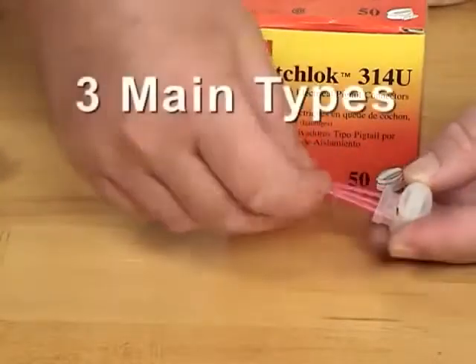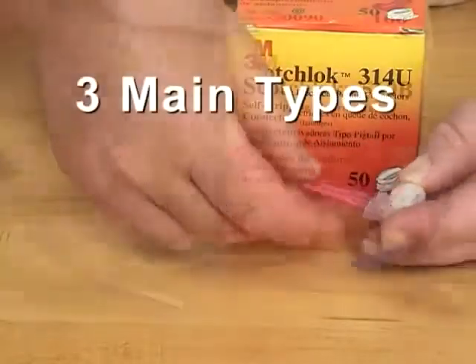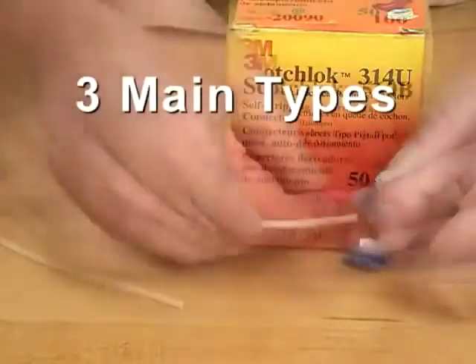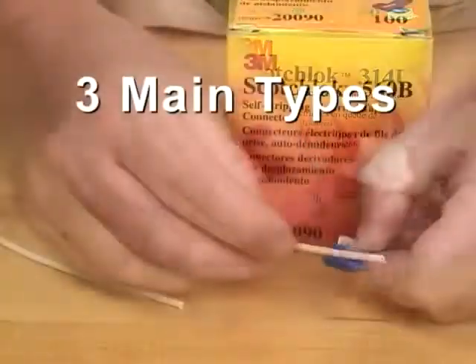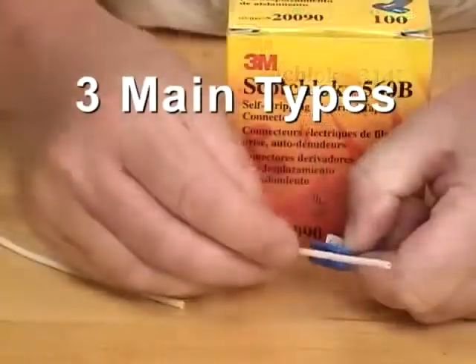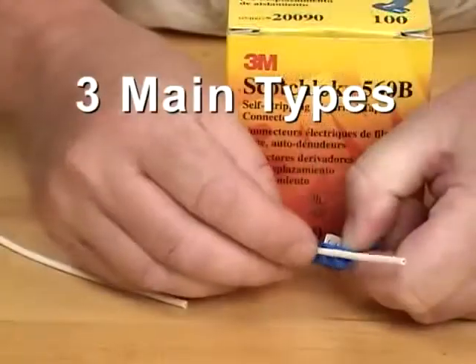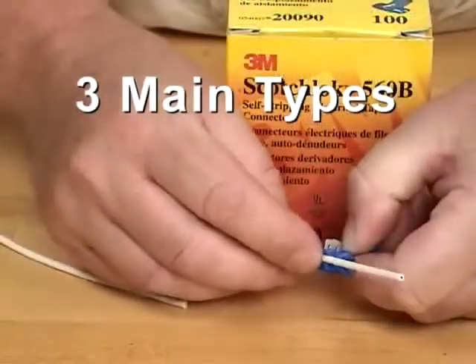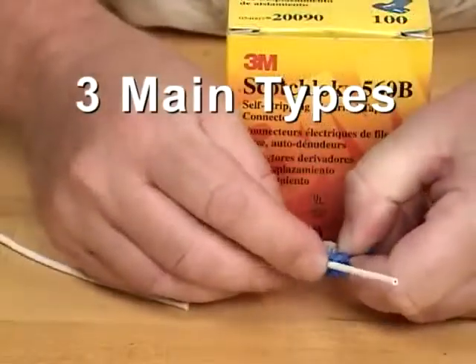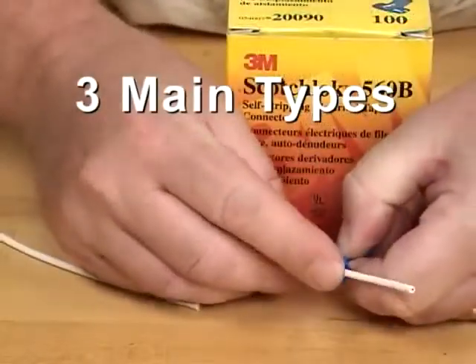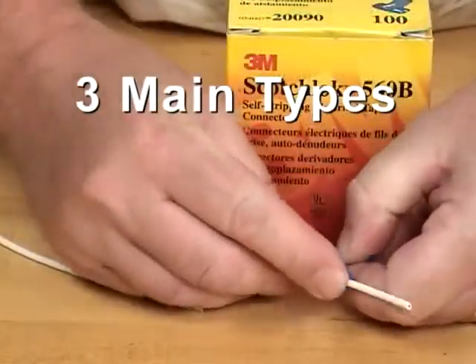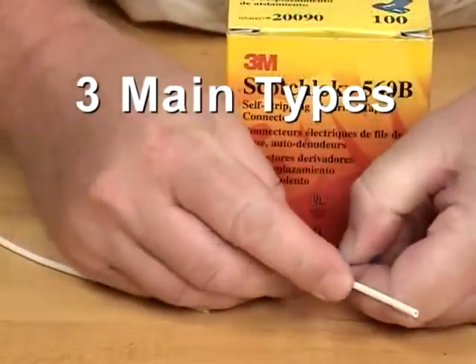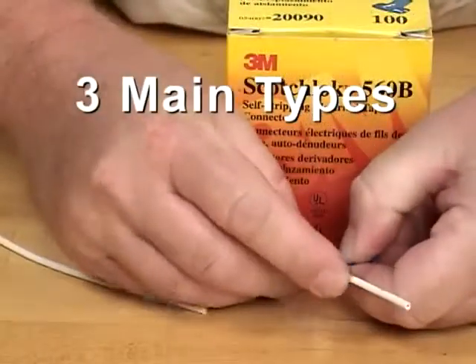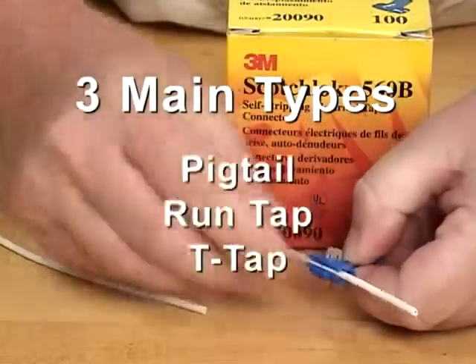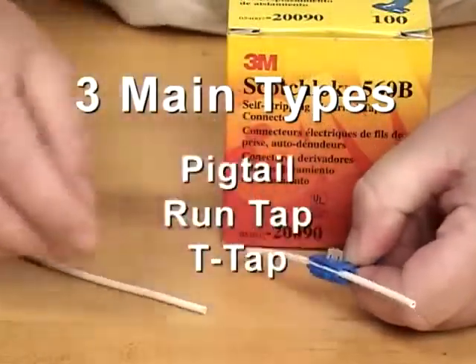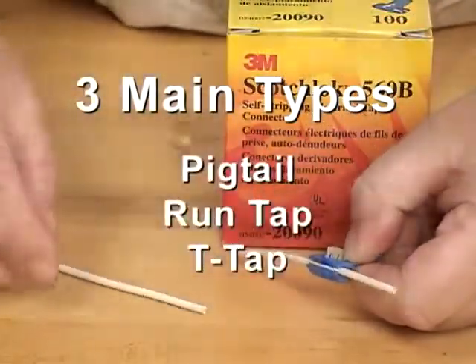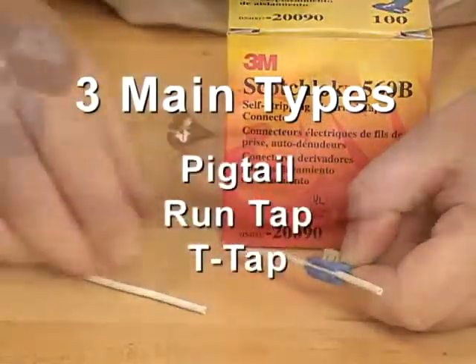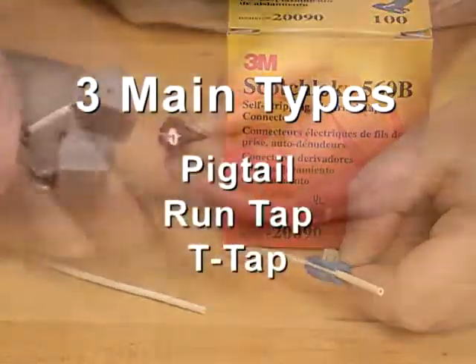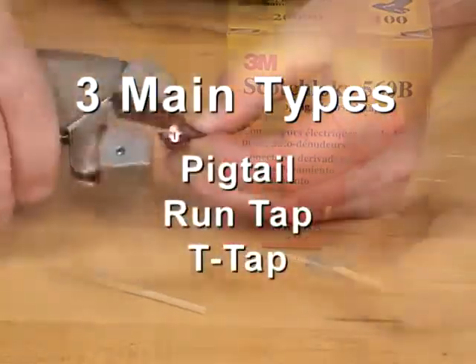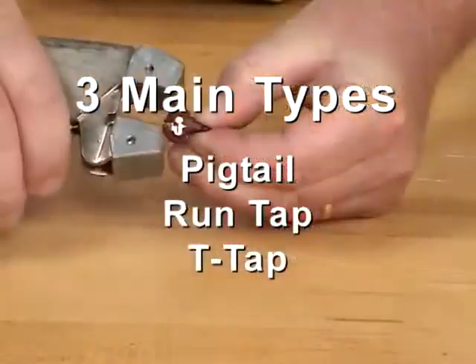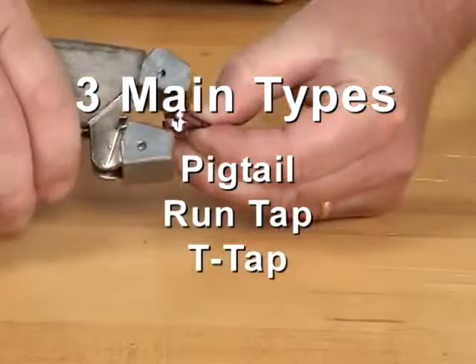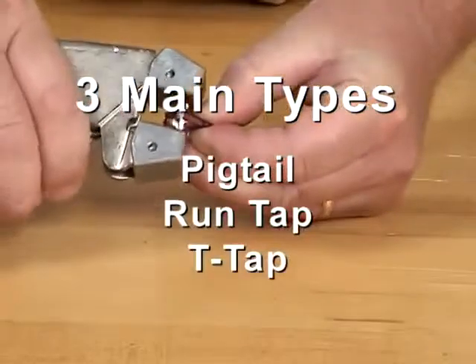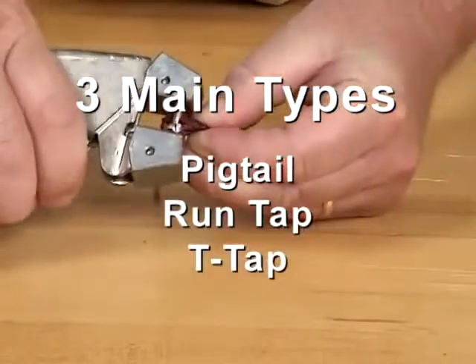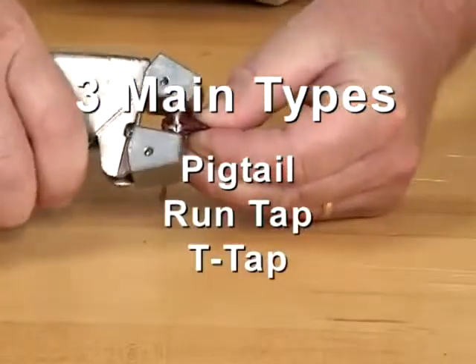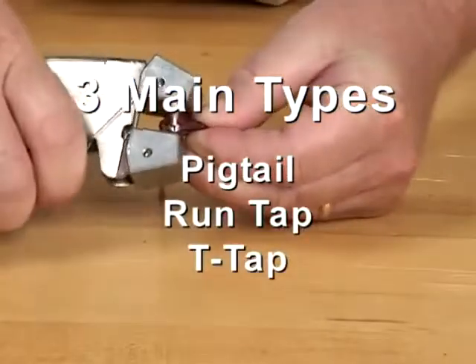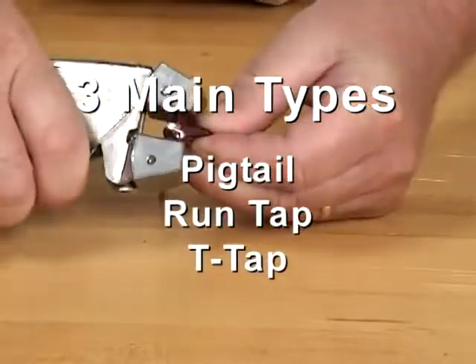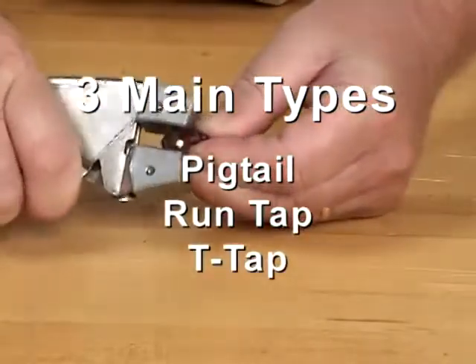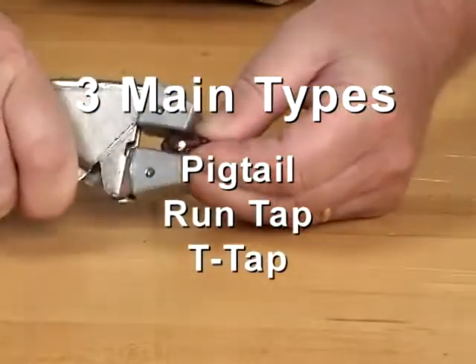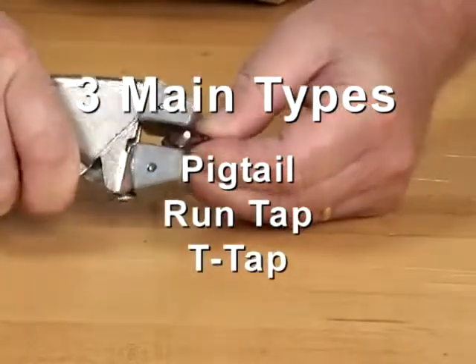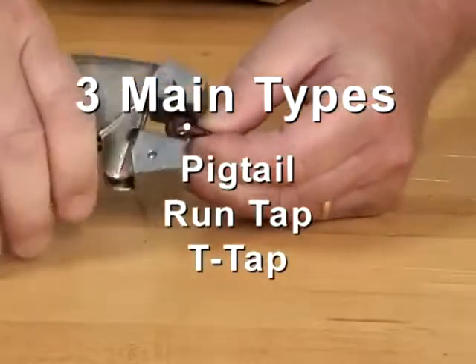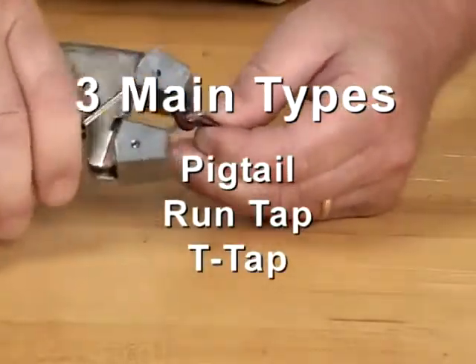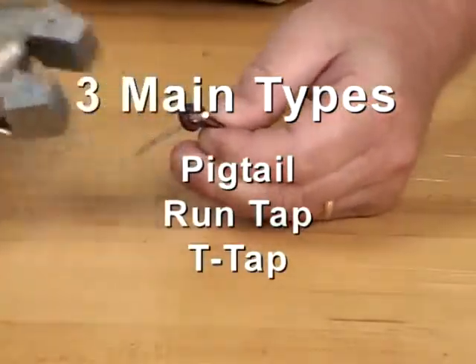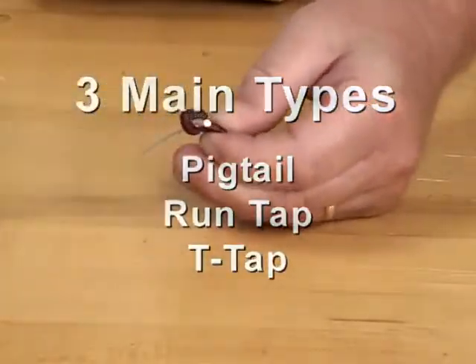This demonstration will show the three main types of connections made using IDCs: Pigtail, RunTap, and T-Tap.